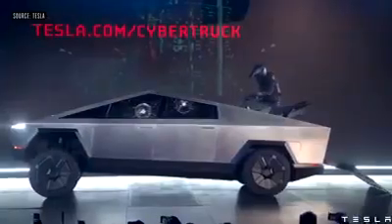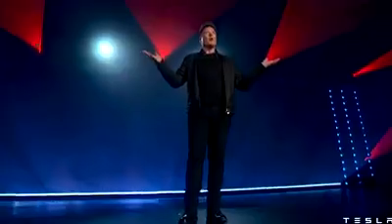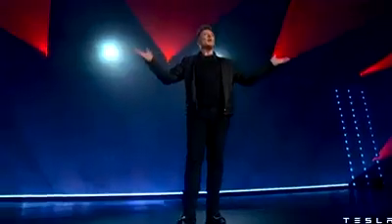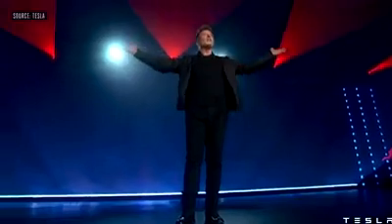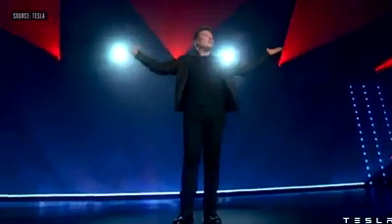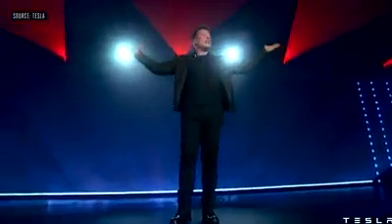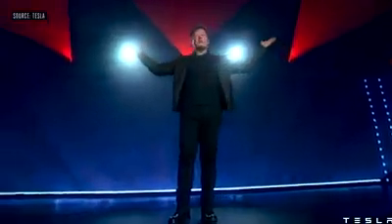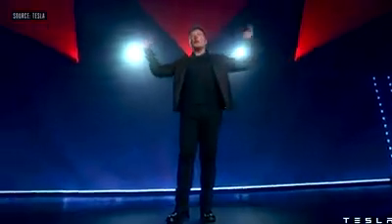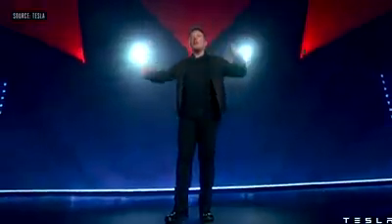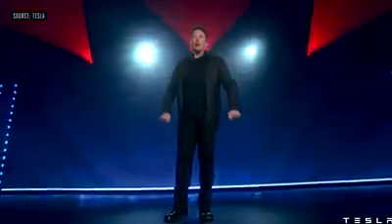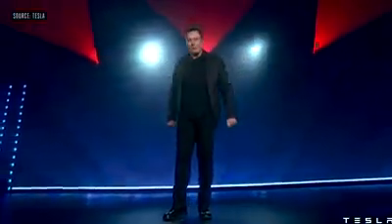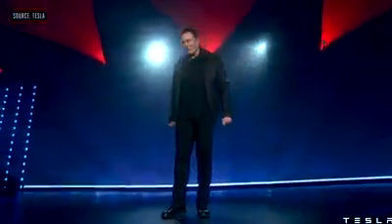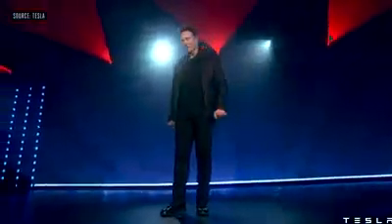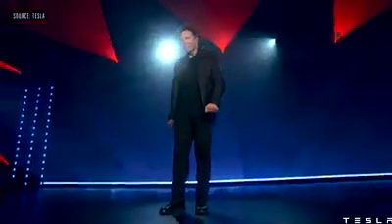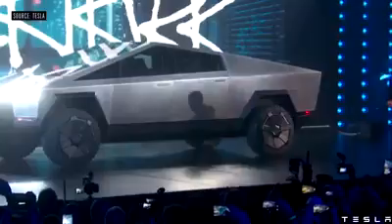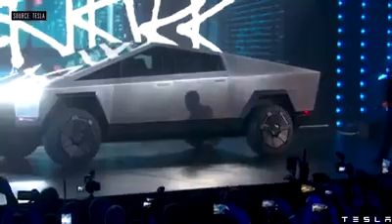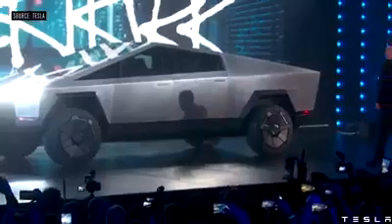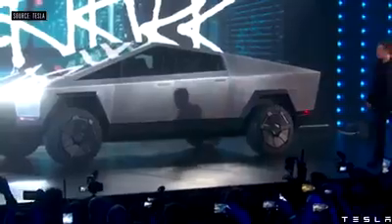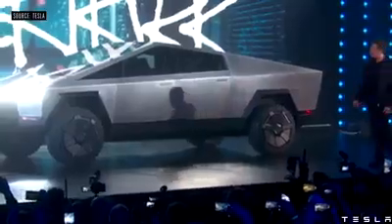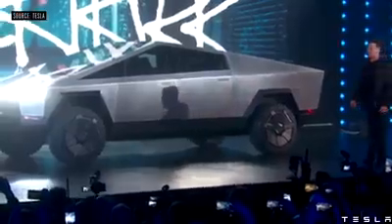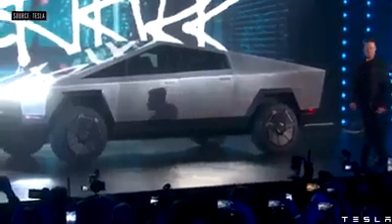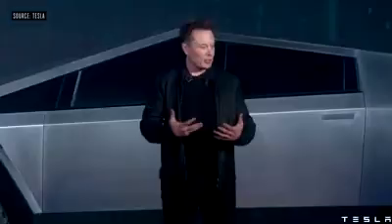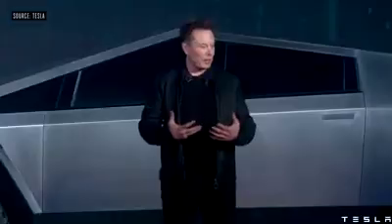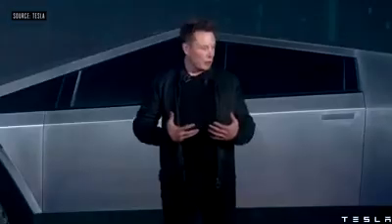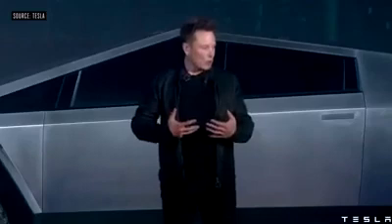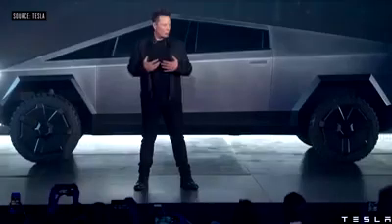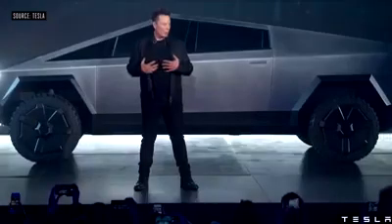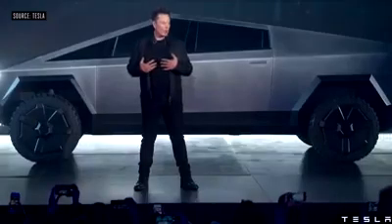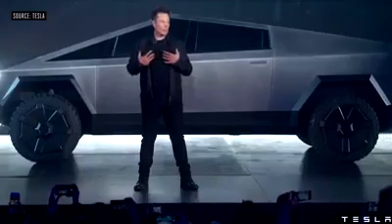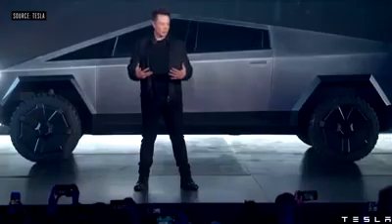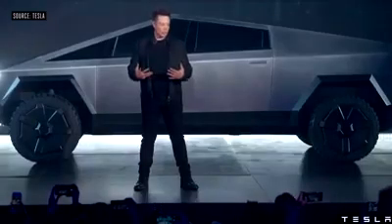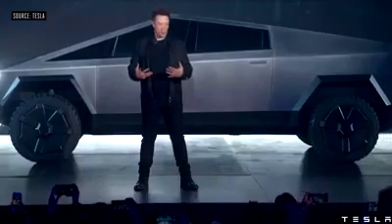Welcome to the Cybertruck unveil. We created an exoskeleton.